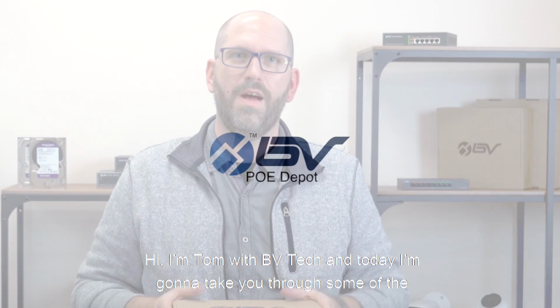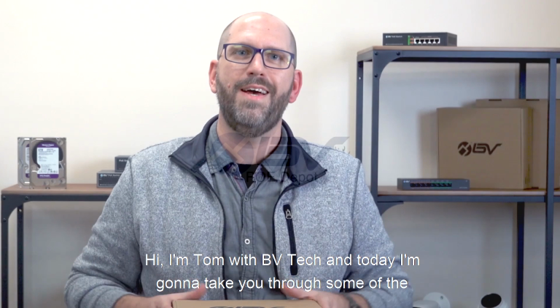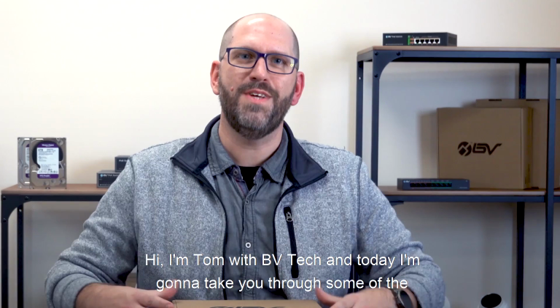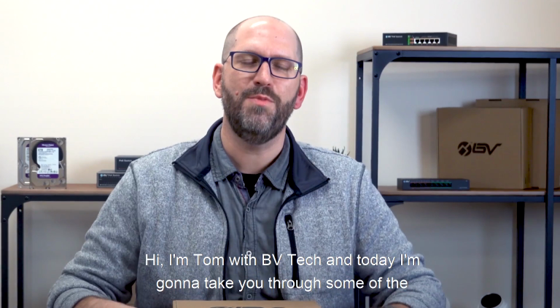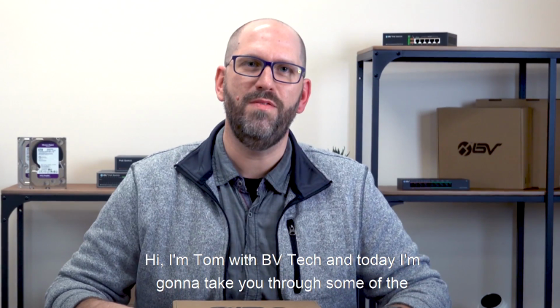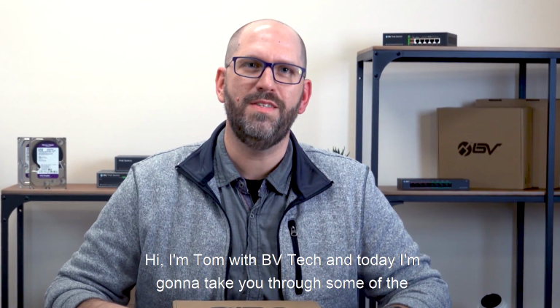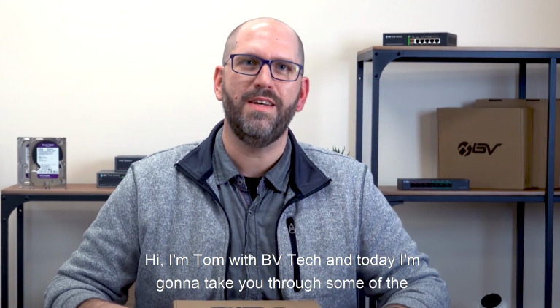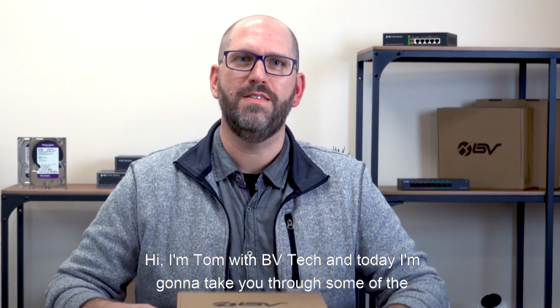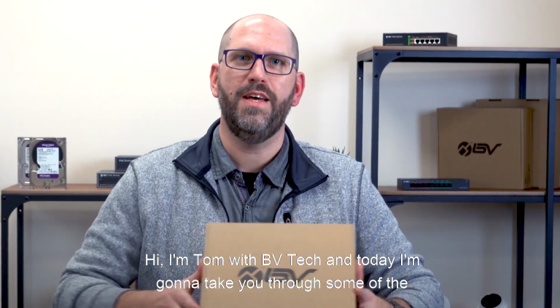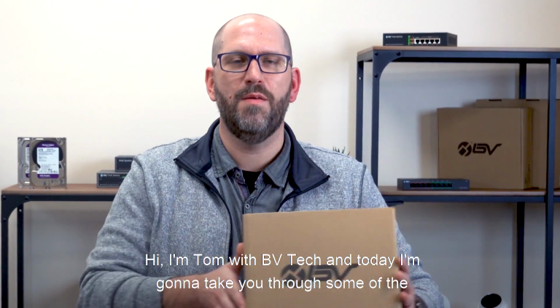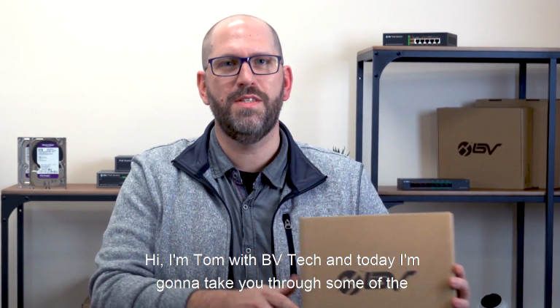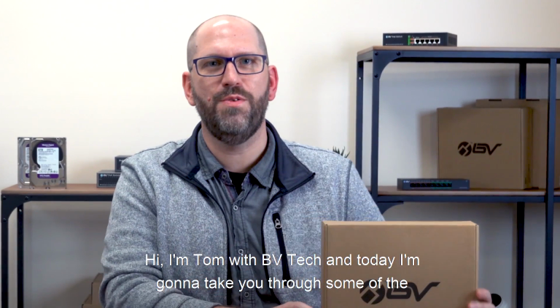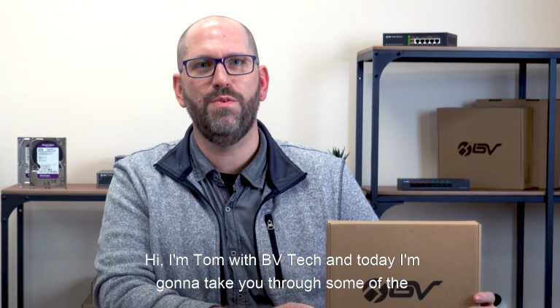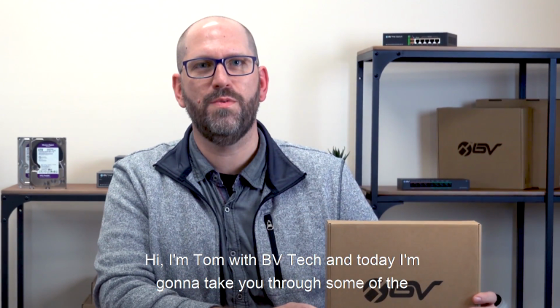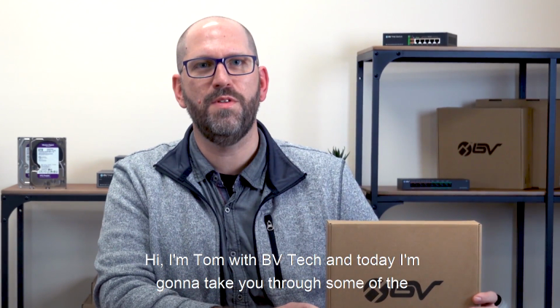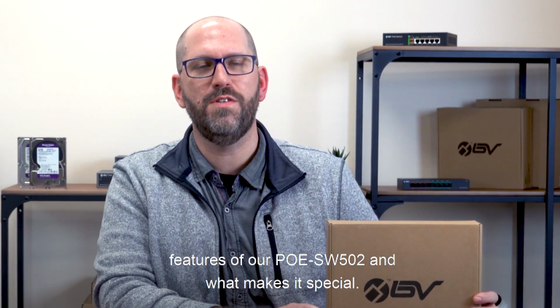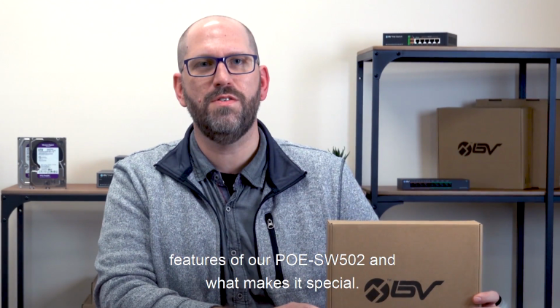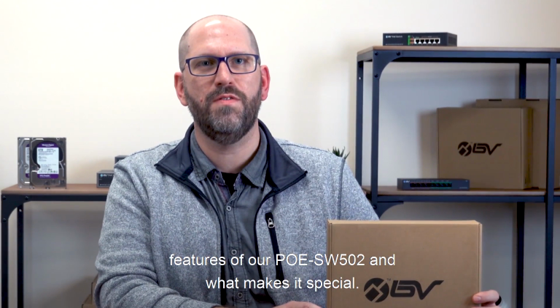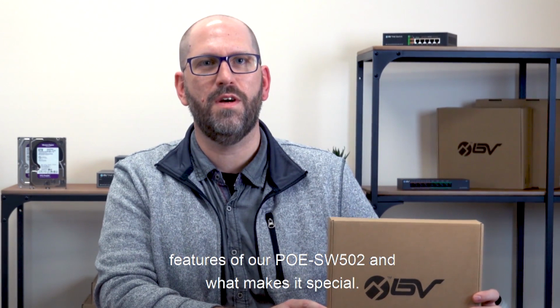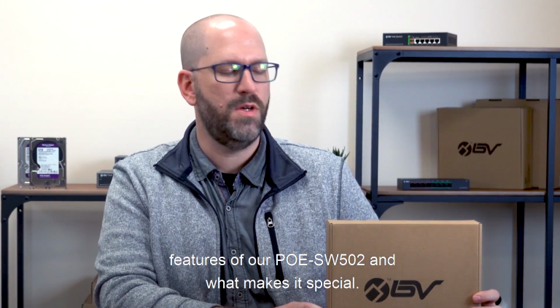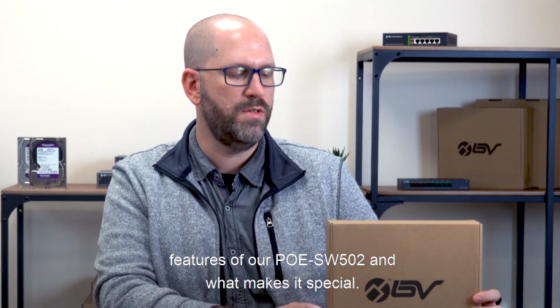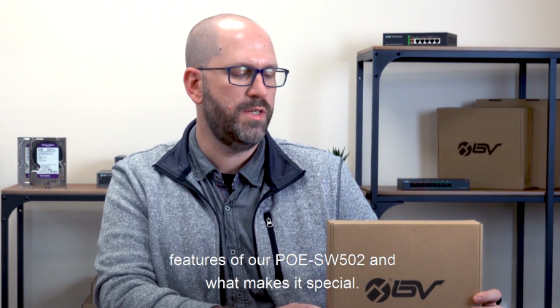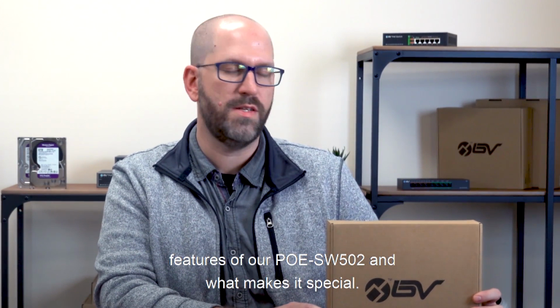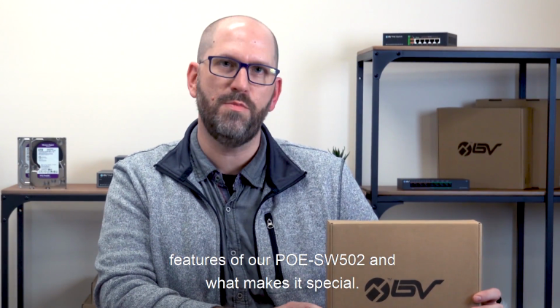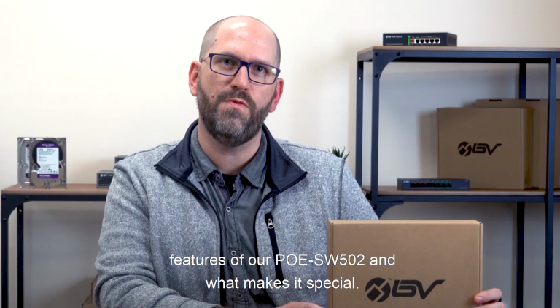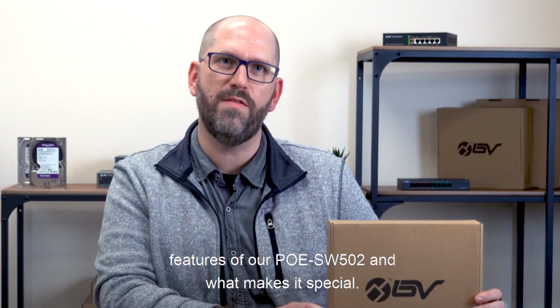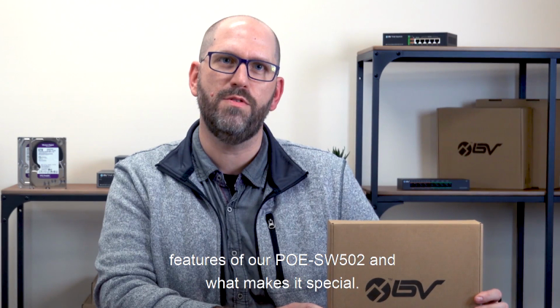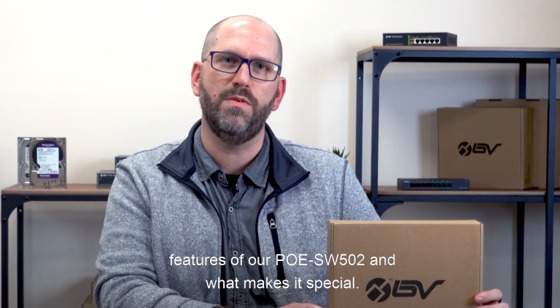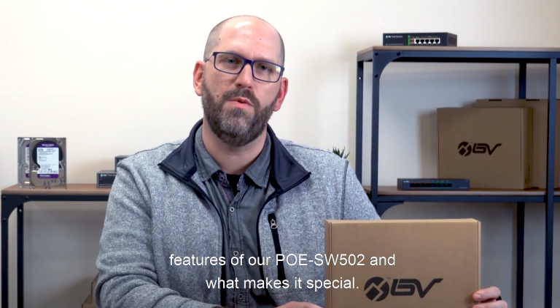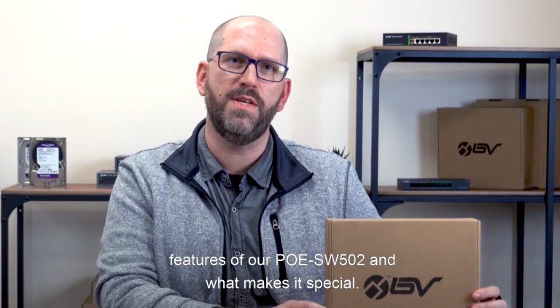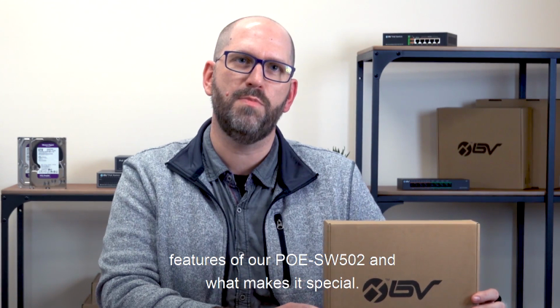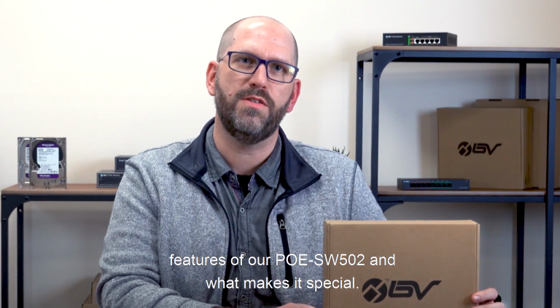Hi, I'm Tom with PB Tech and today I'm going to take you through some of the features of our PoE Switch SW502 and what makes it special.